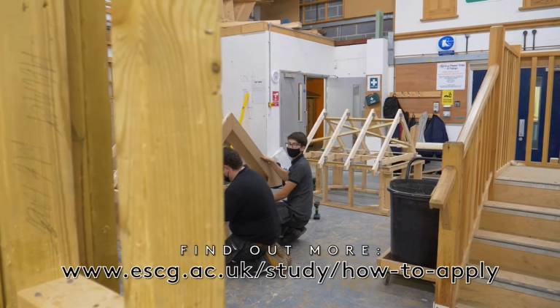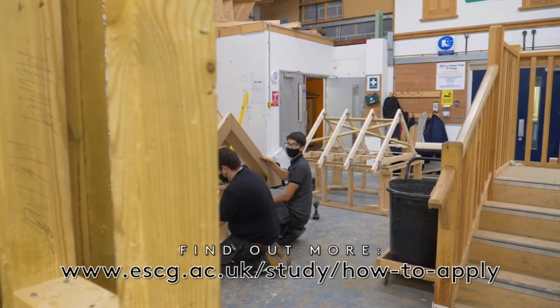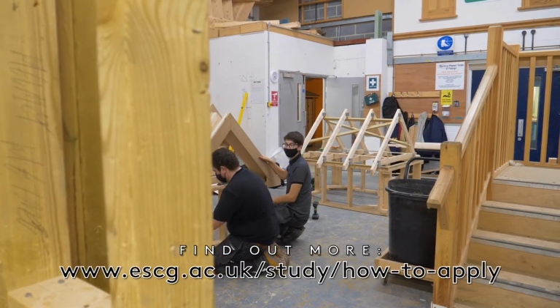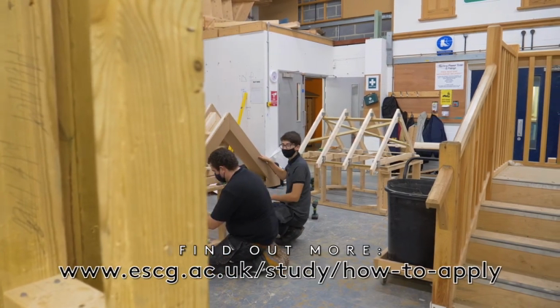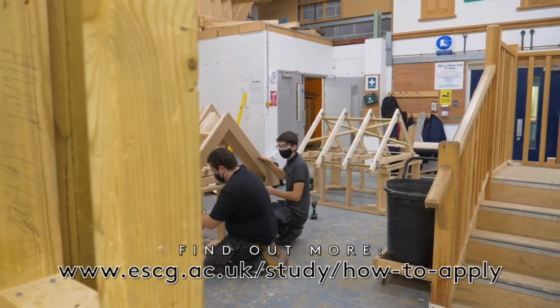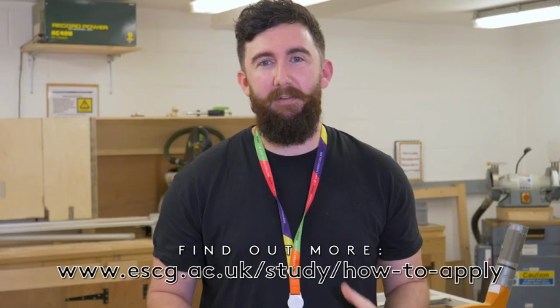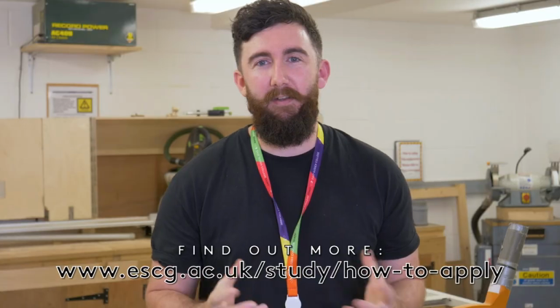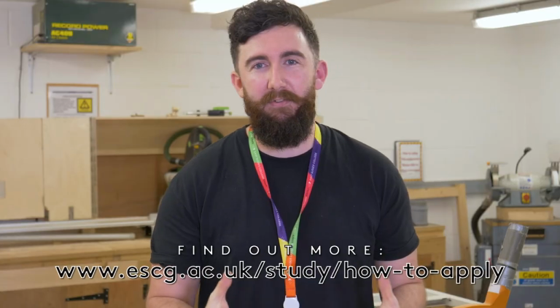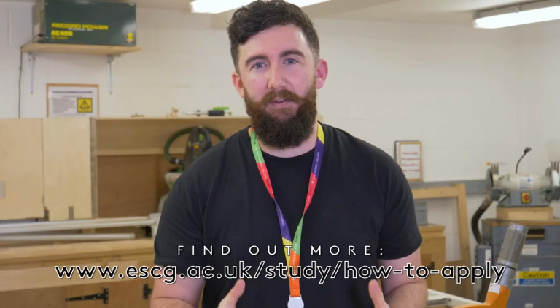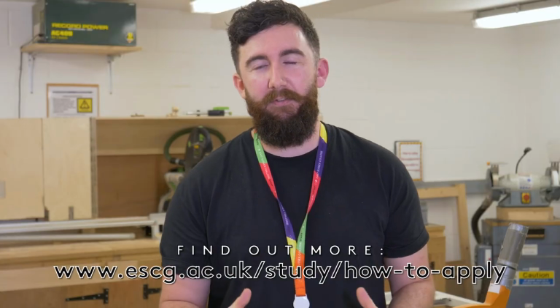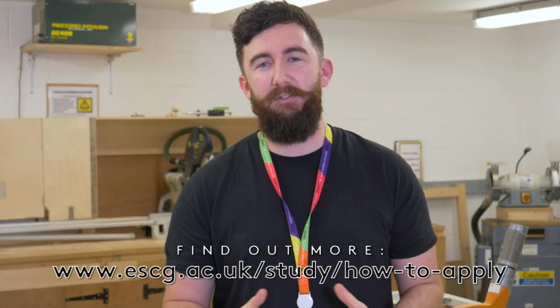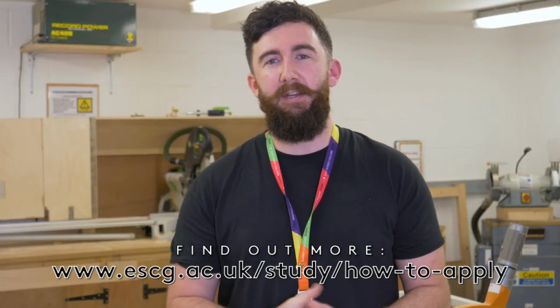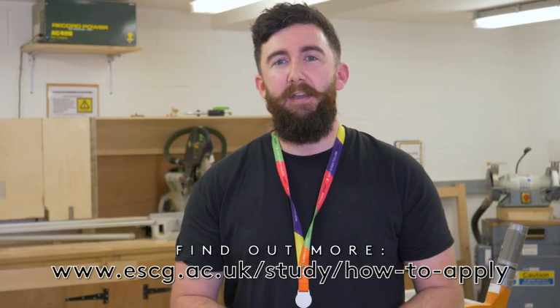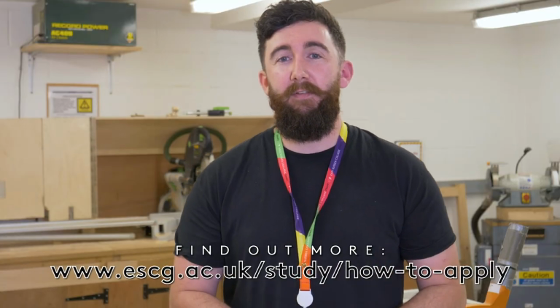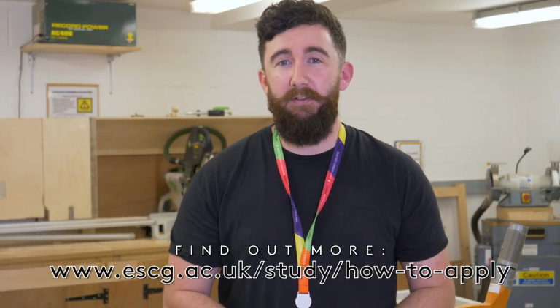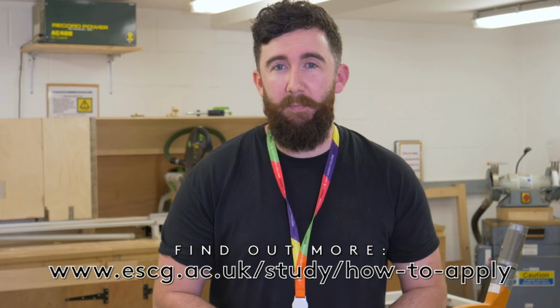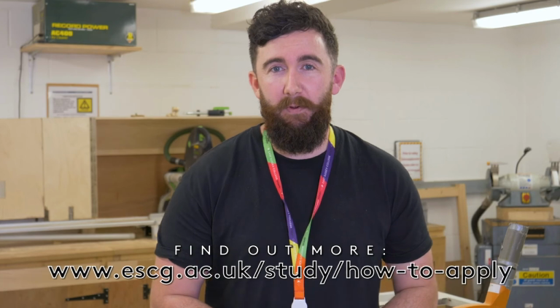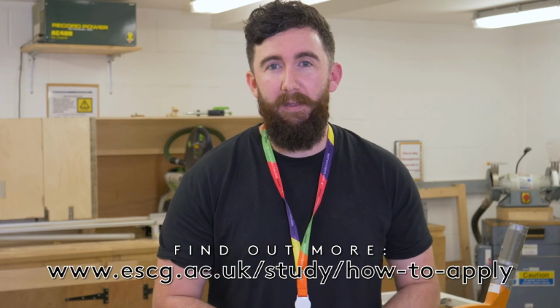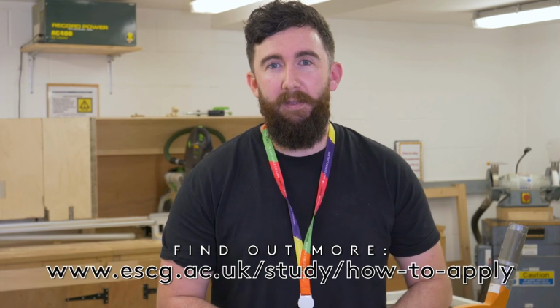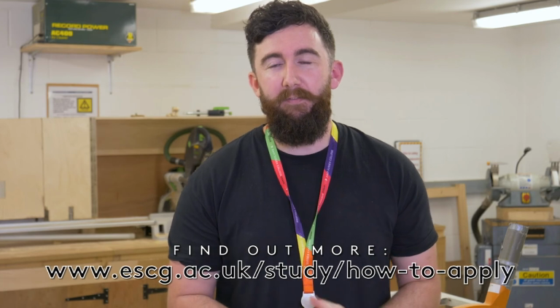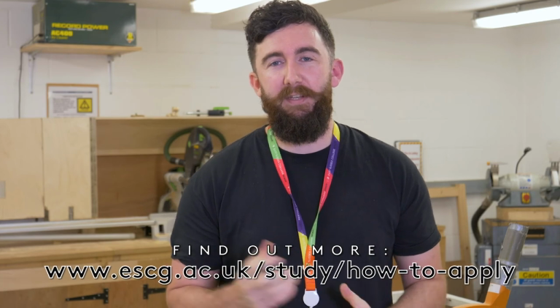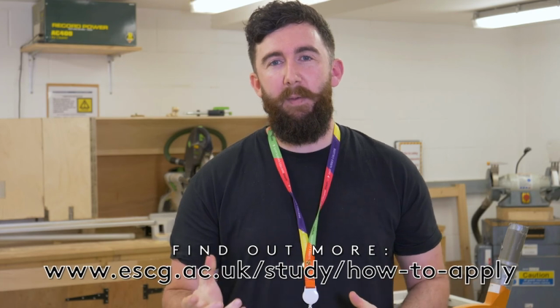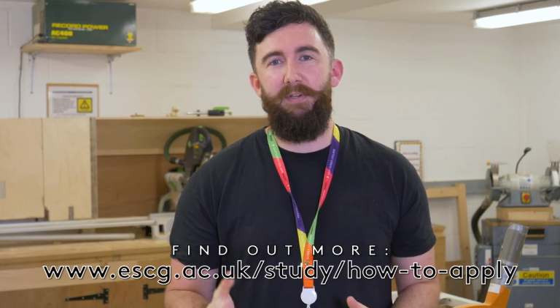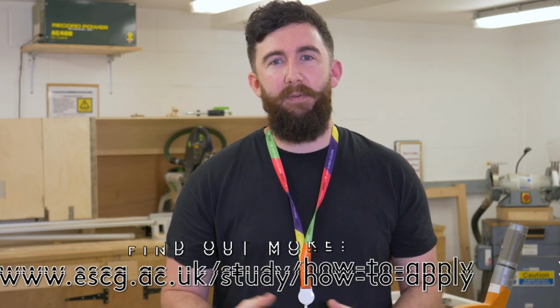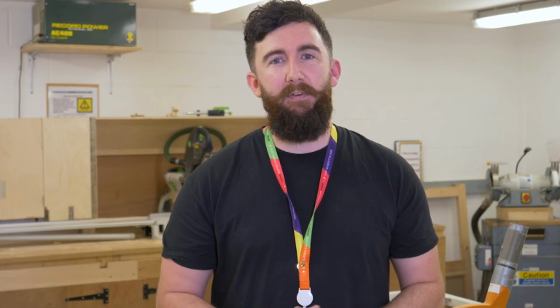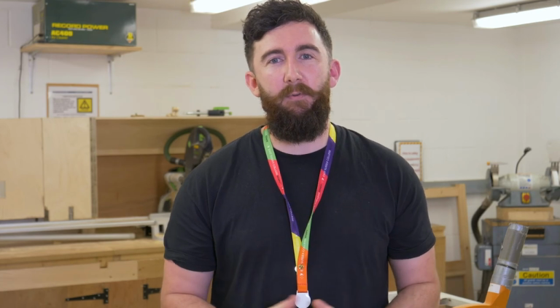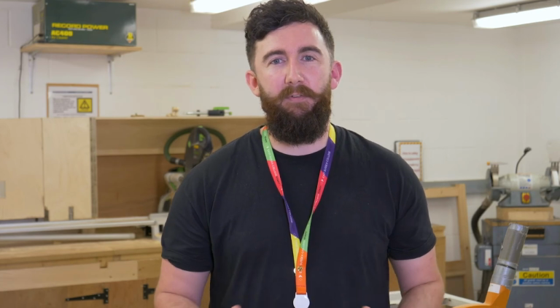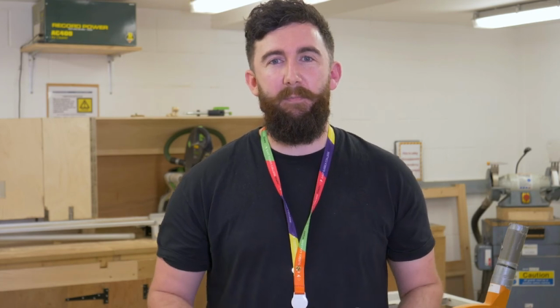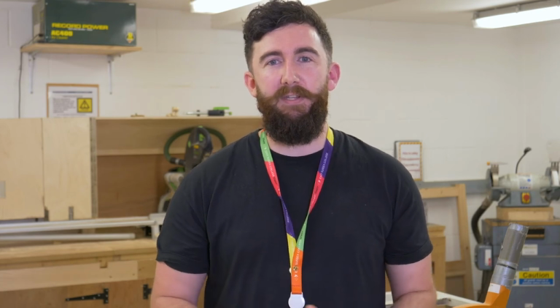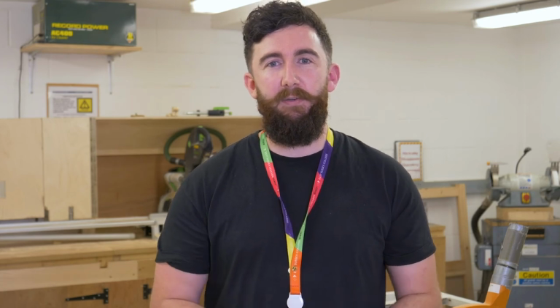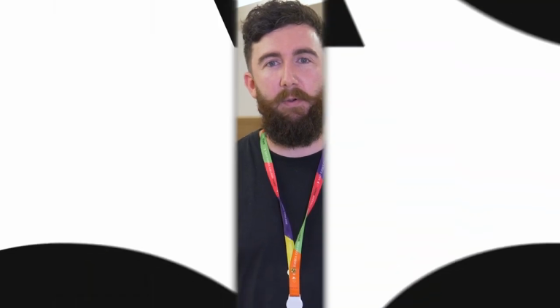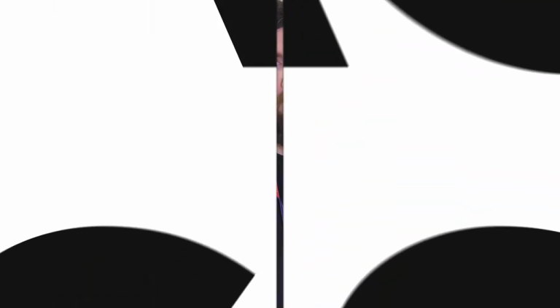Thank you for watching. We'd love to see you in the future. If you'd like to apply, visit the website — you'll find all the information you require.